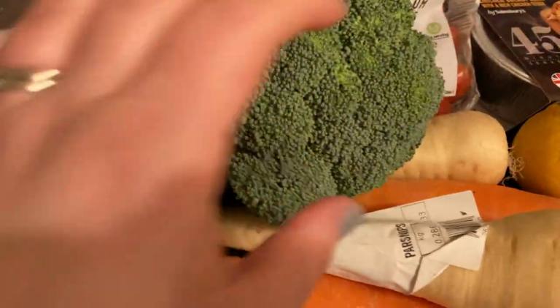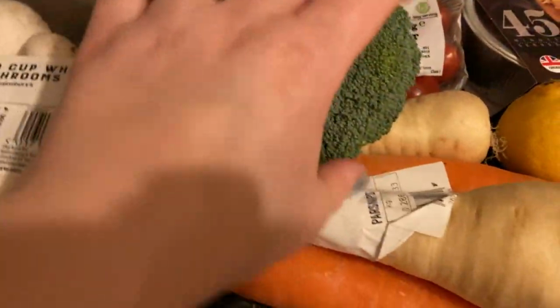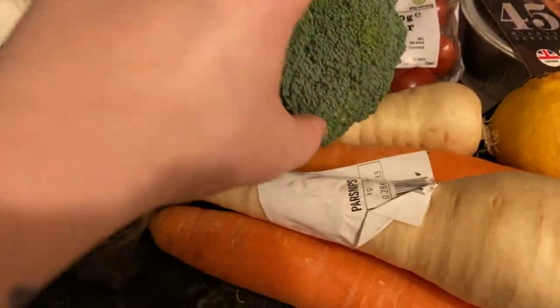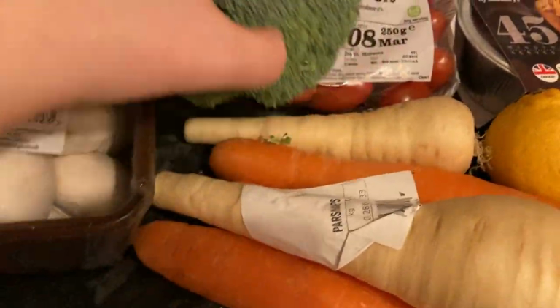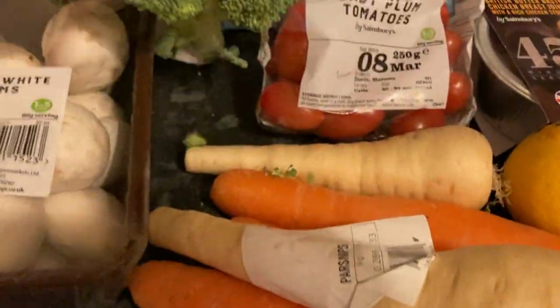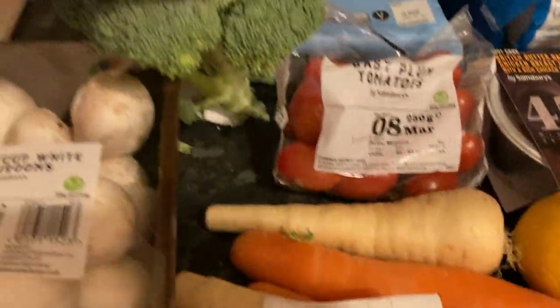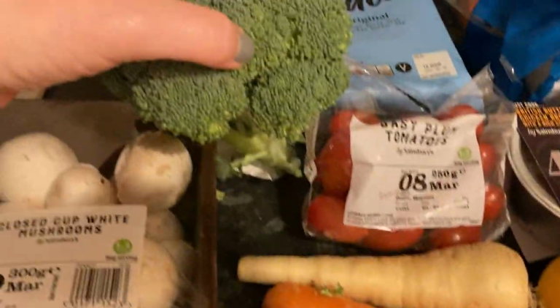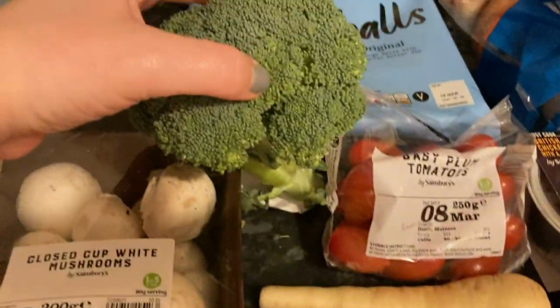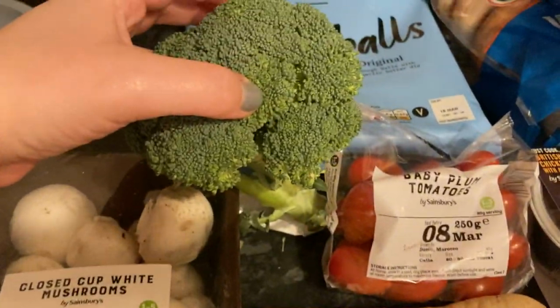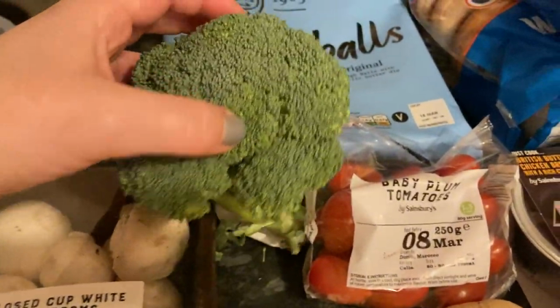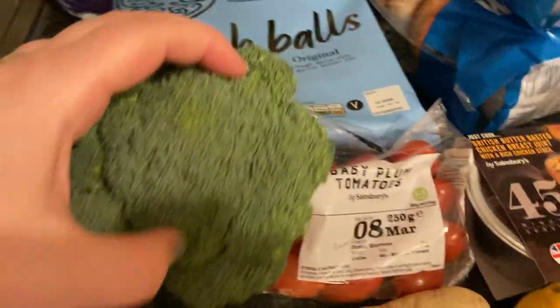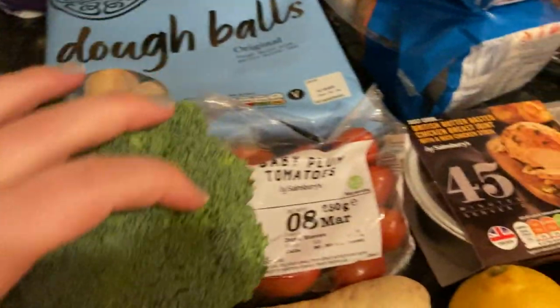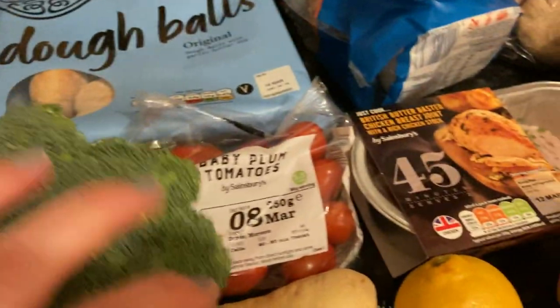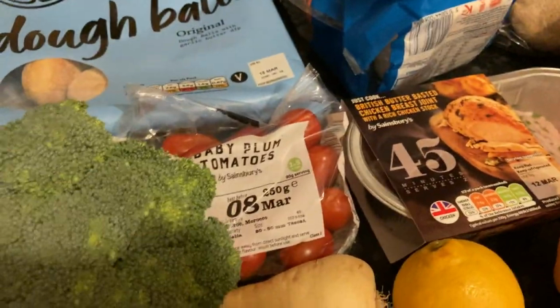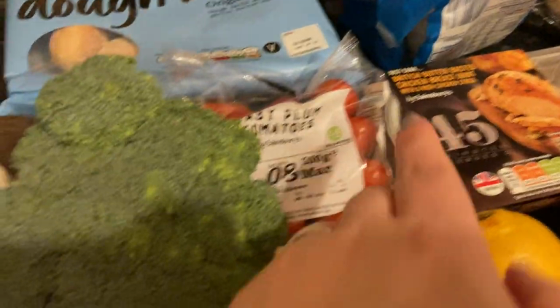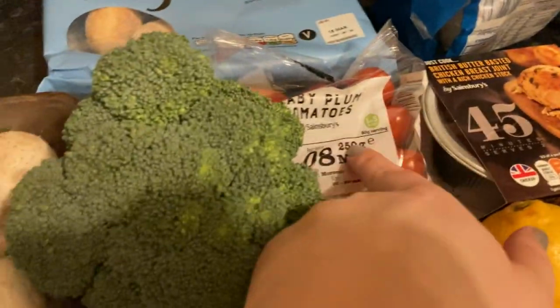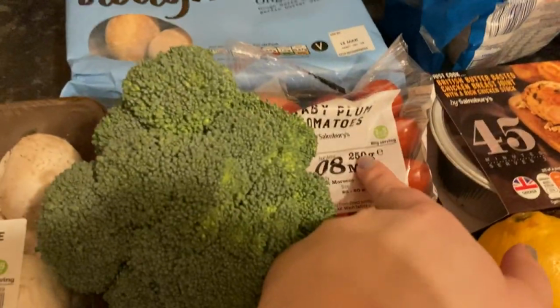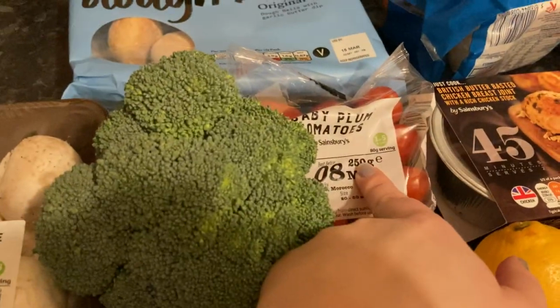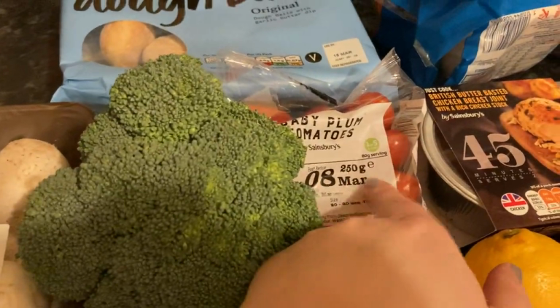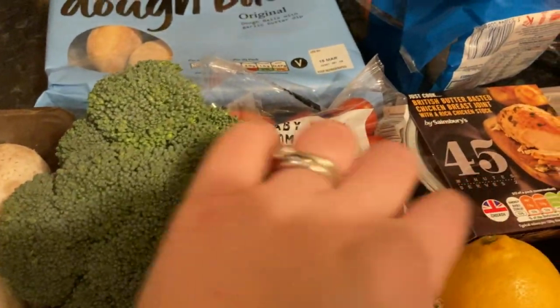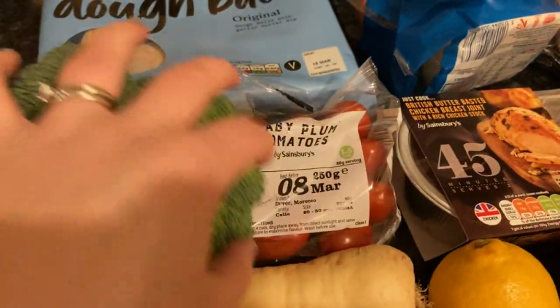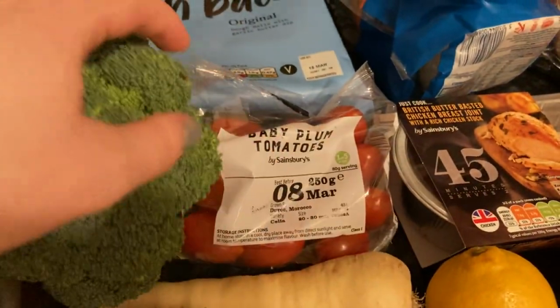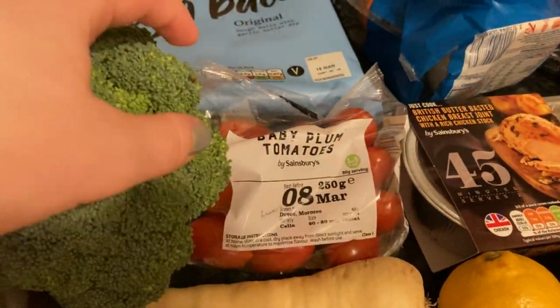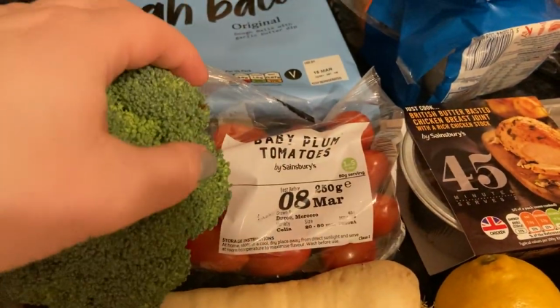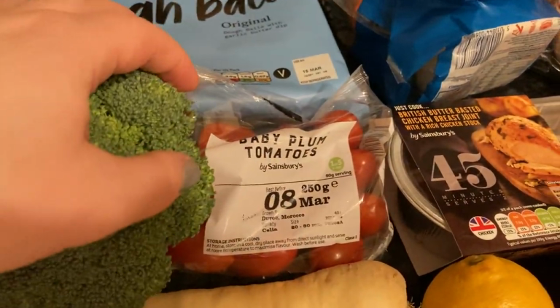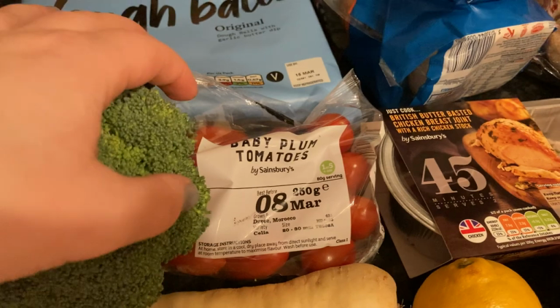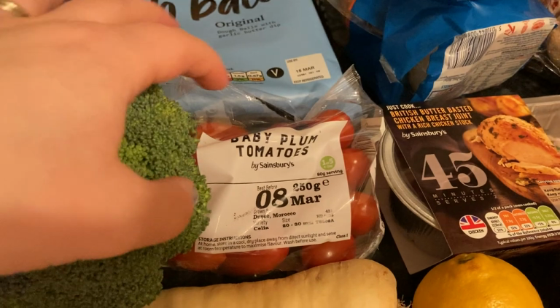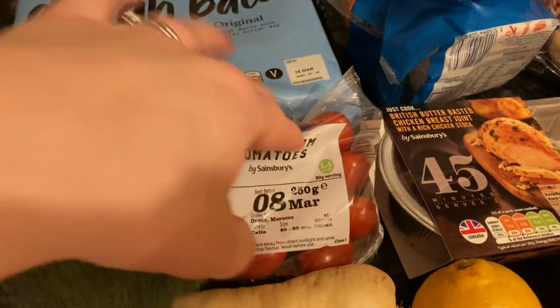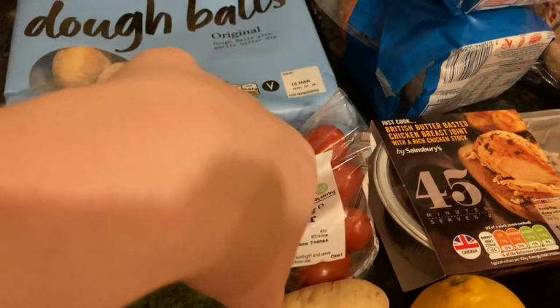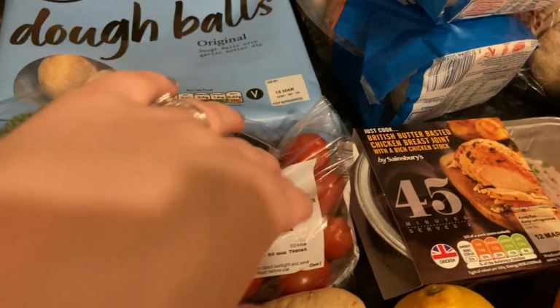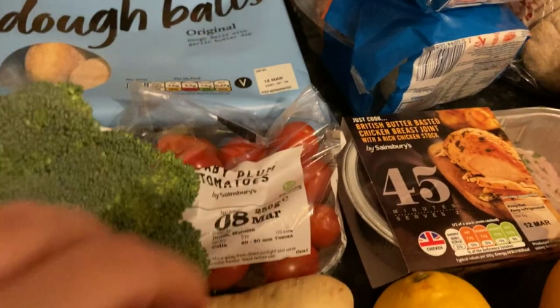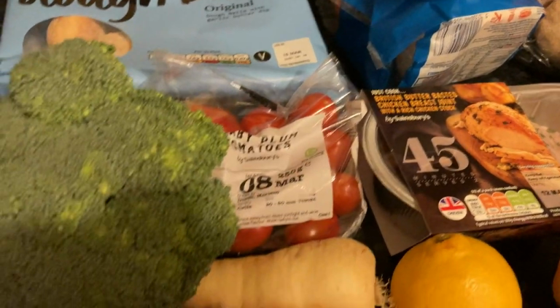Over to the veg: some mushrooms, broccoli, and some tomatoes for the pasta meal.